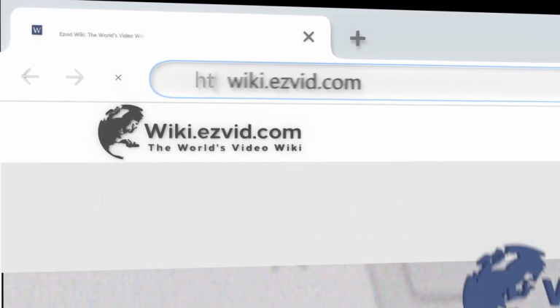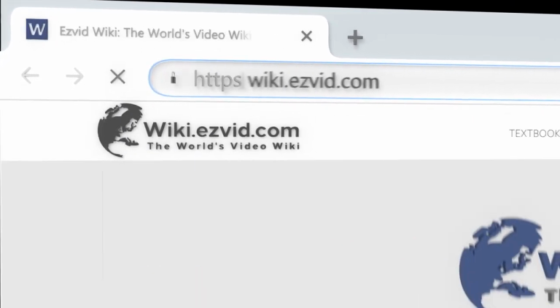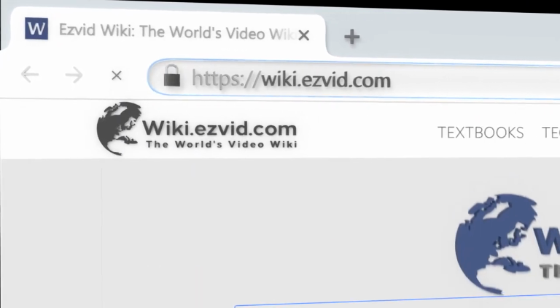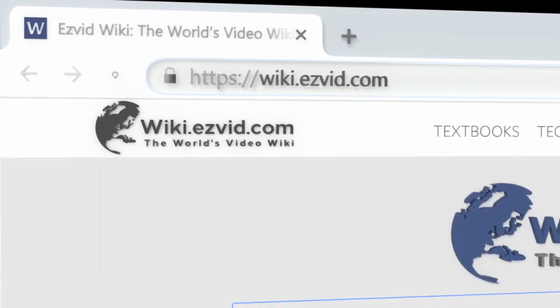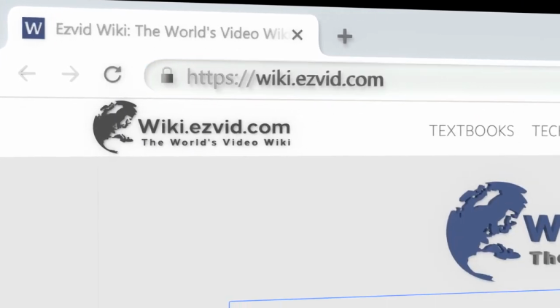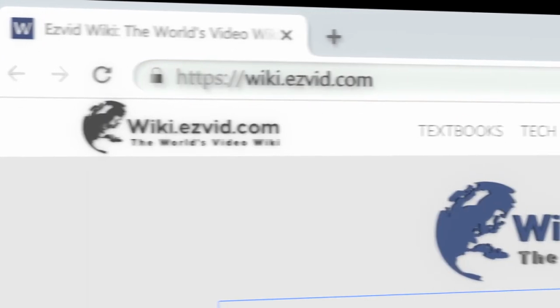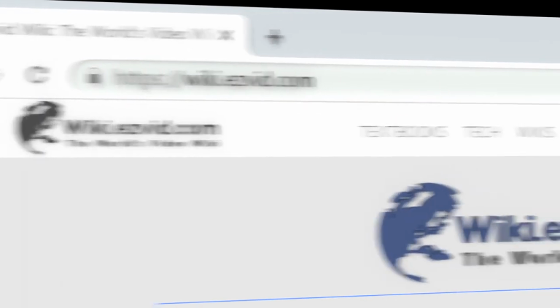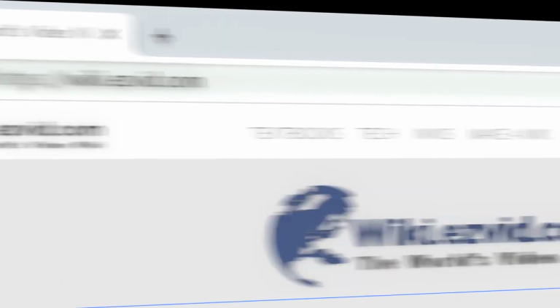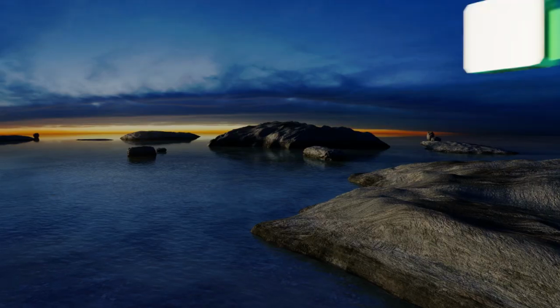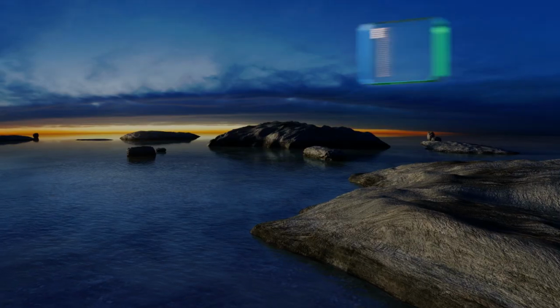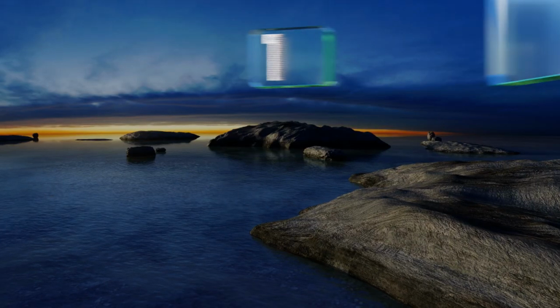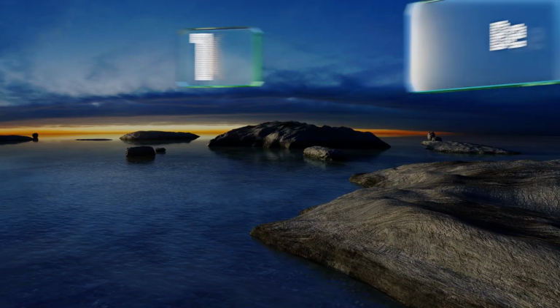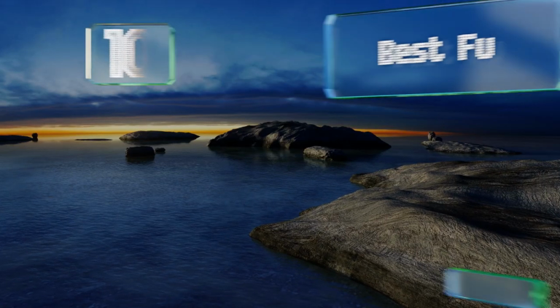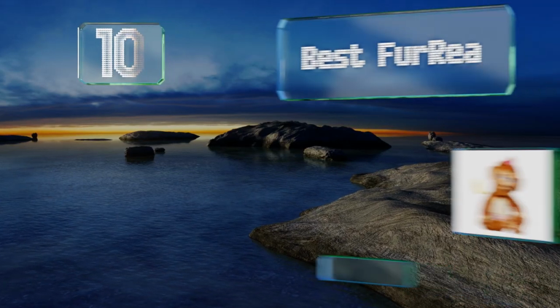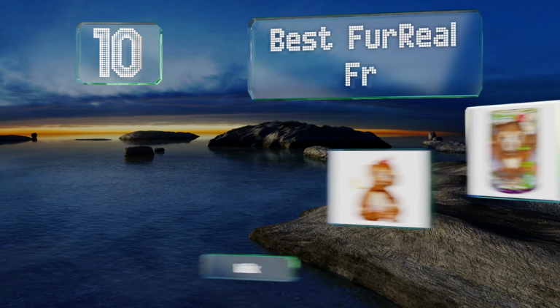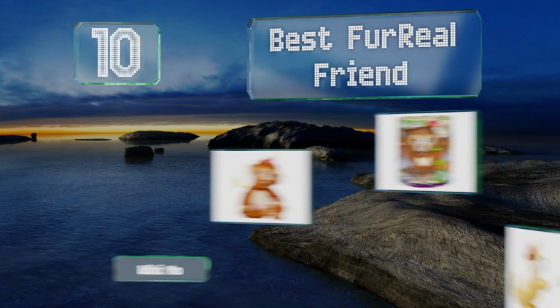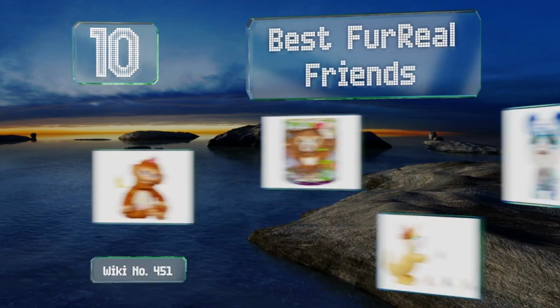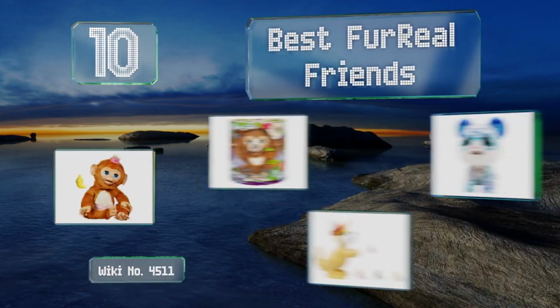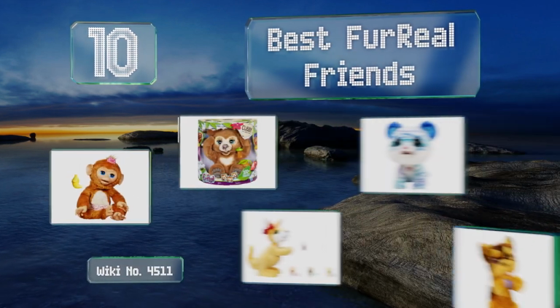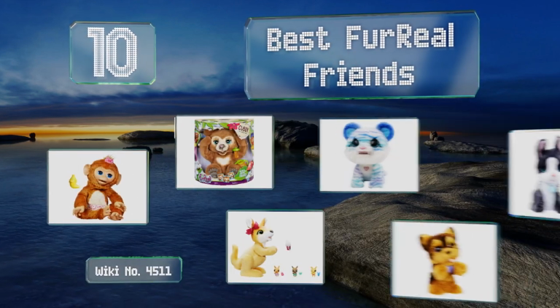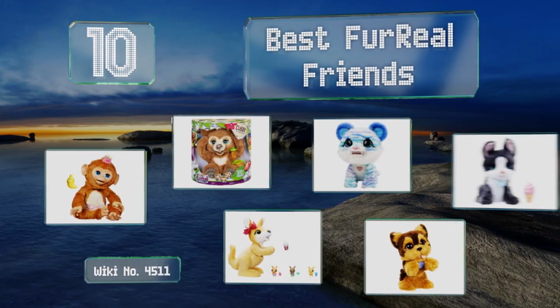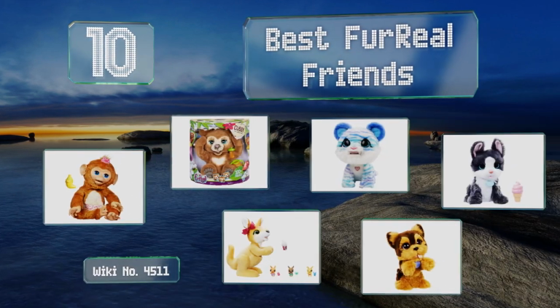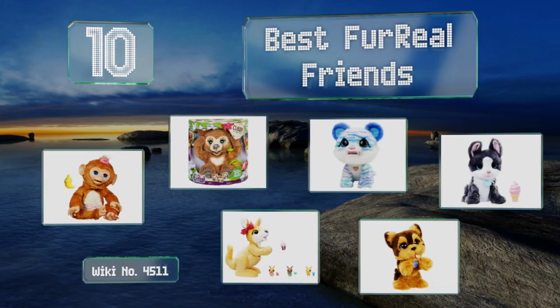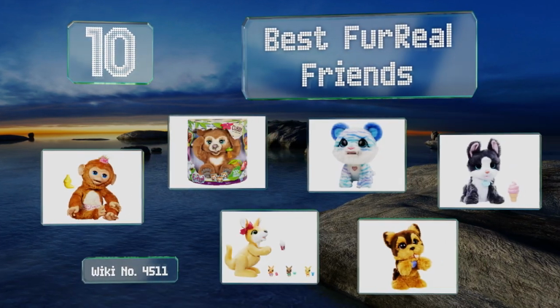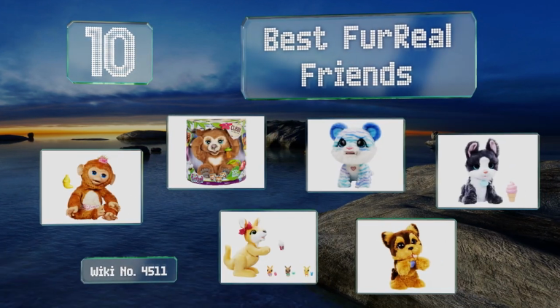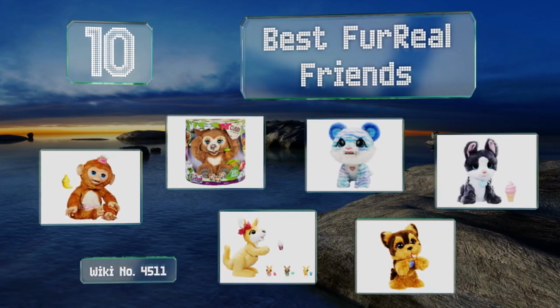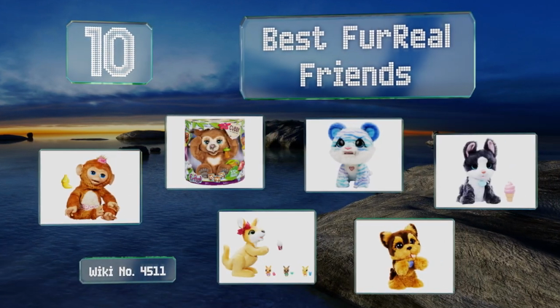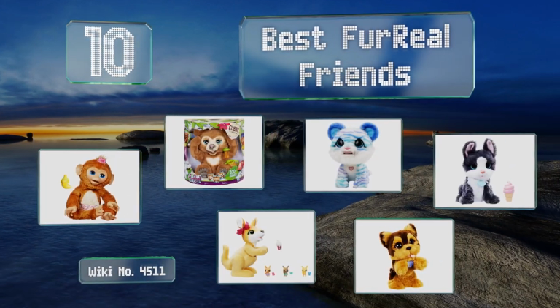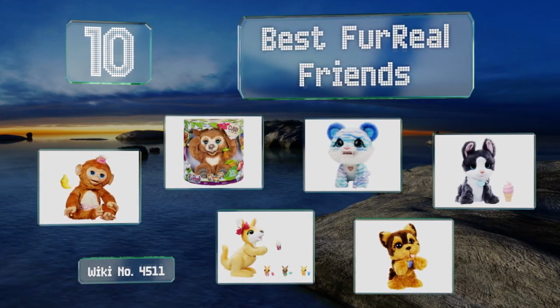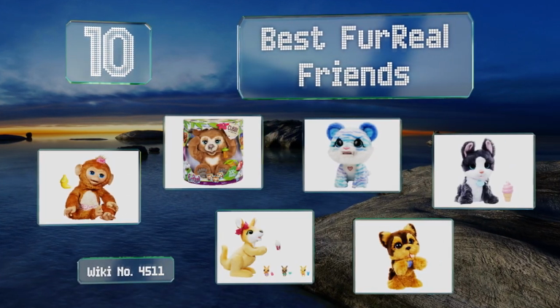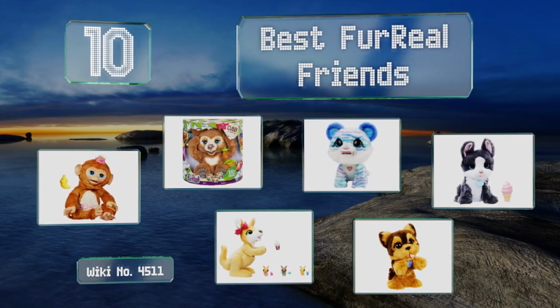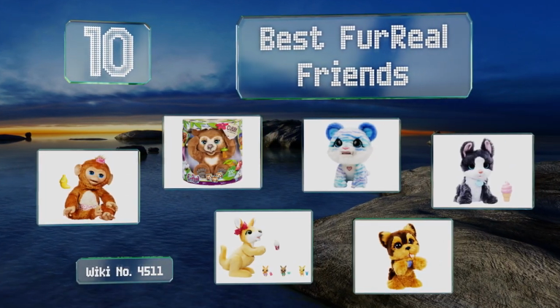EasyVid presents the 10 best For Real Friends. Let's get started with the list.